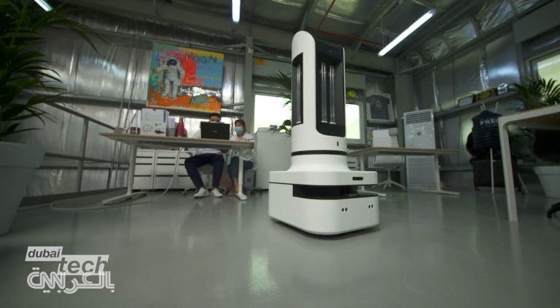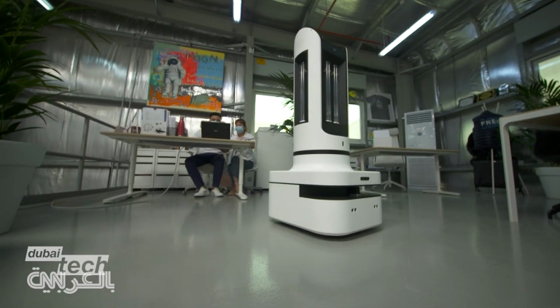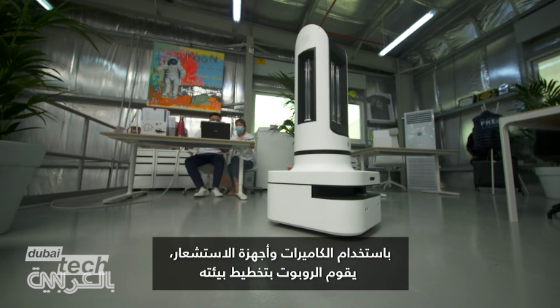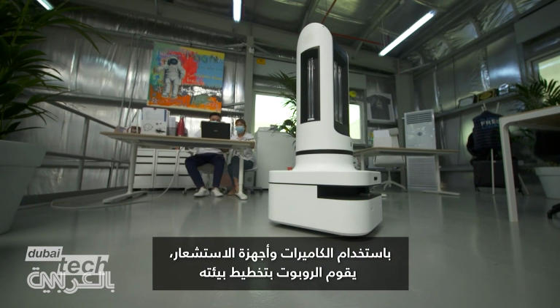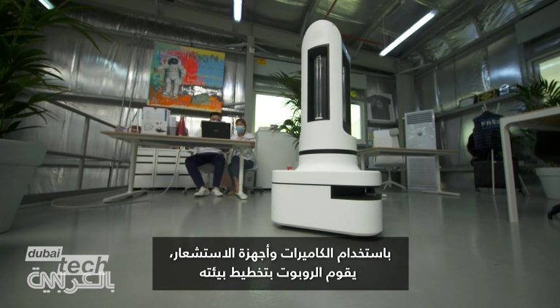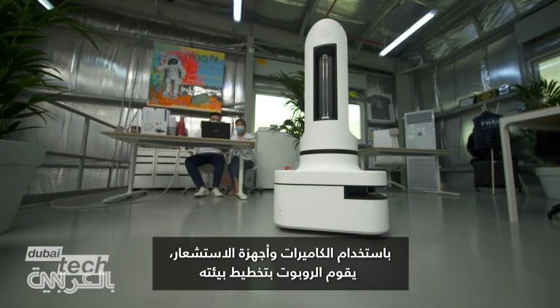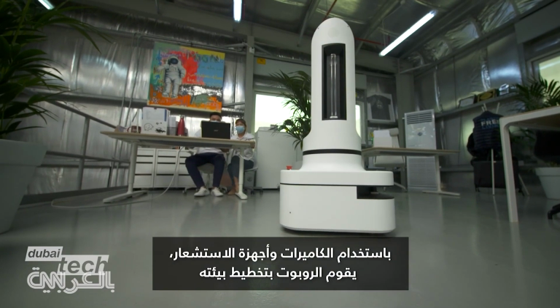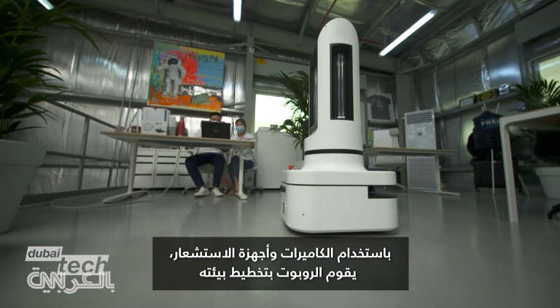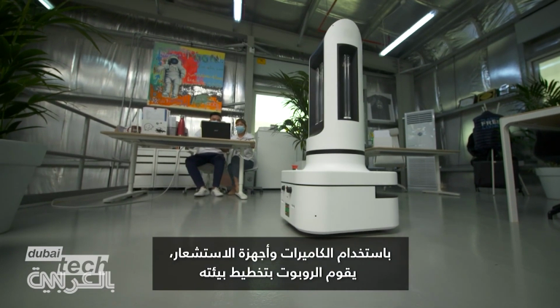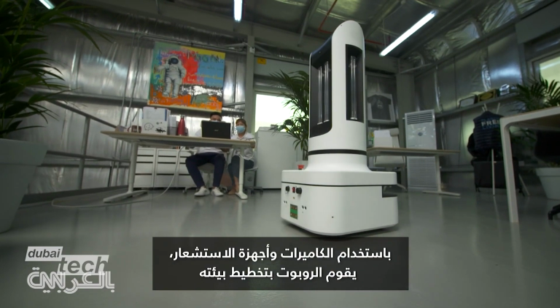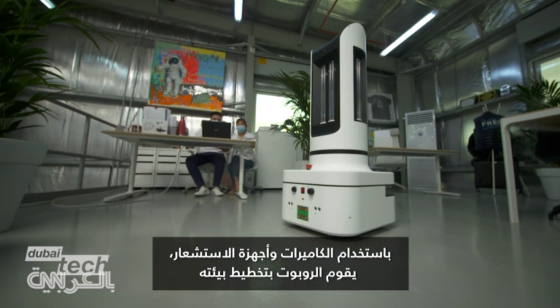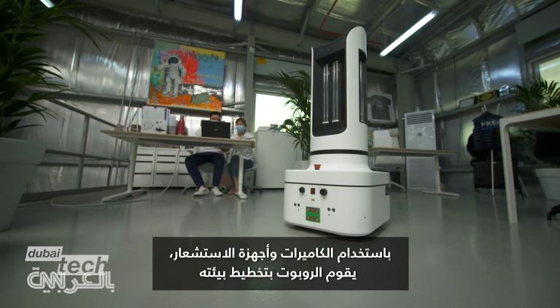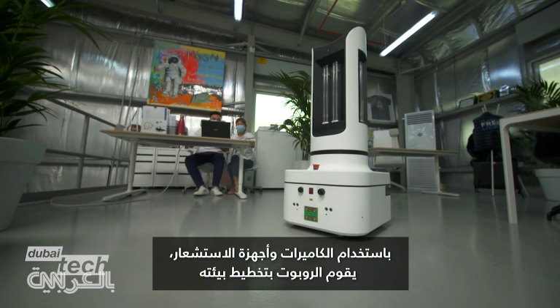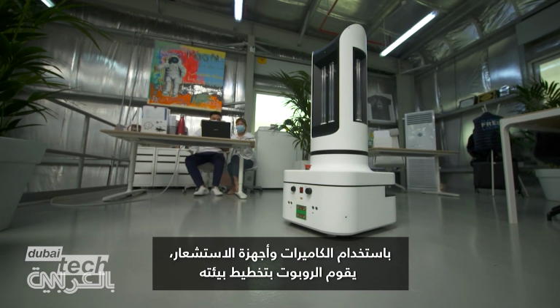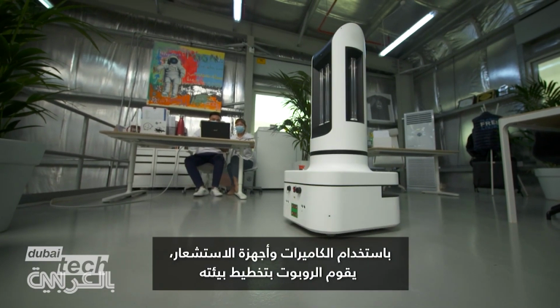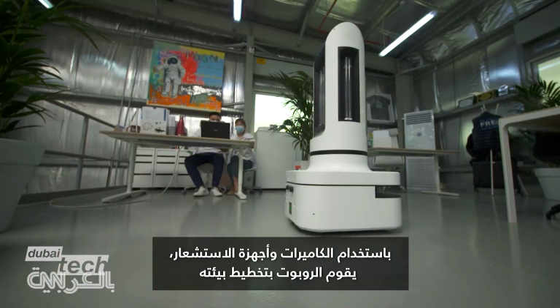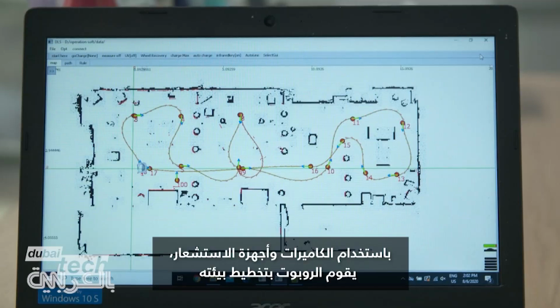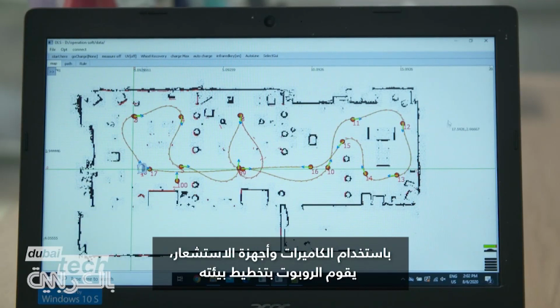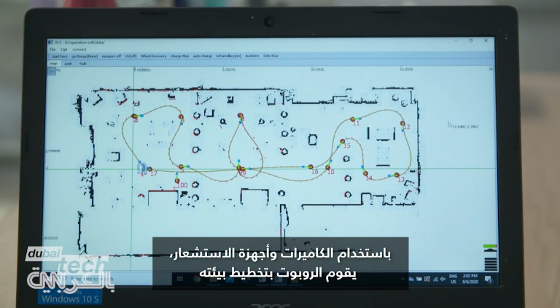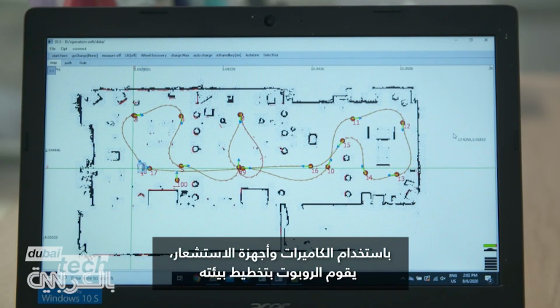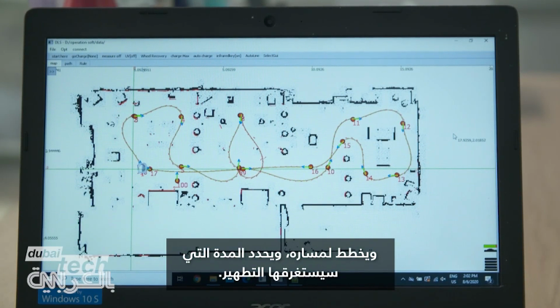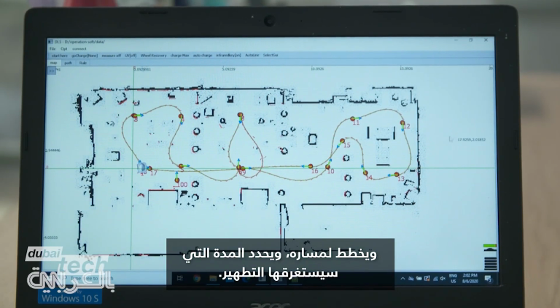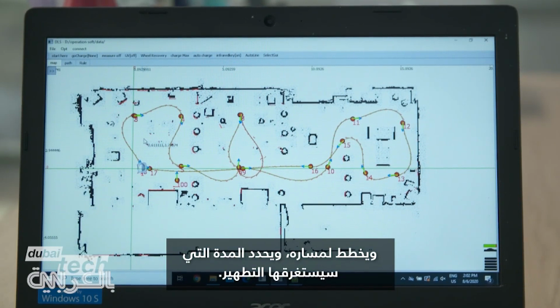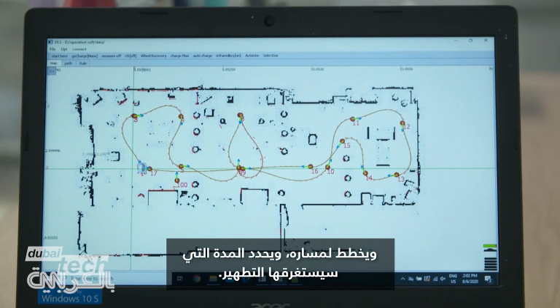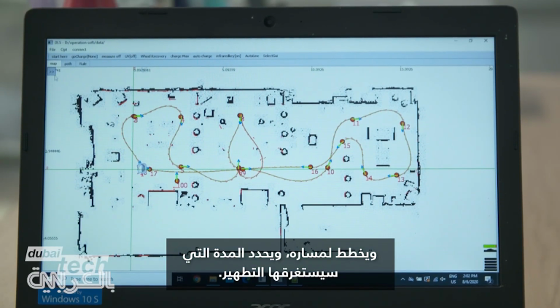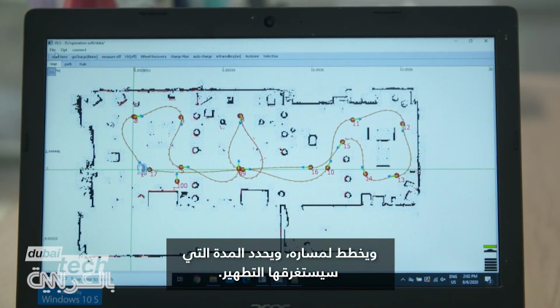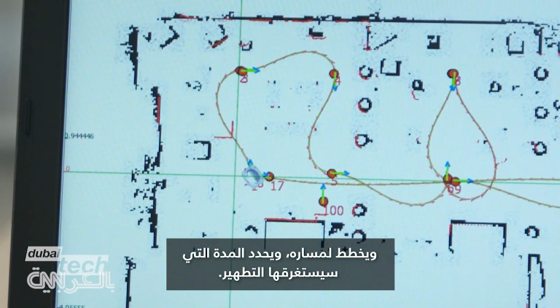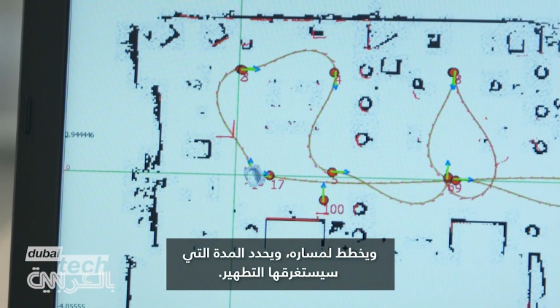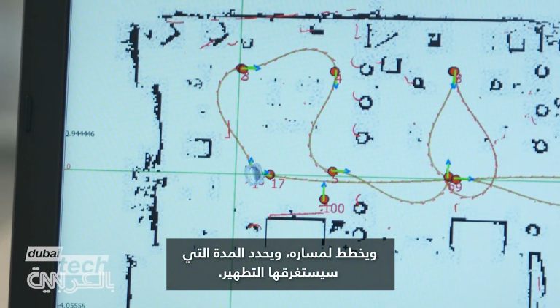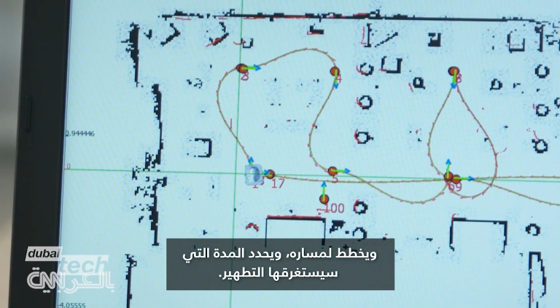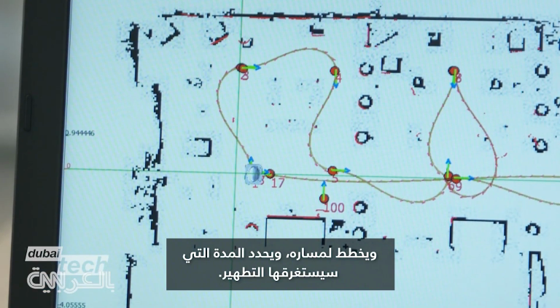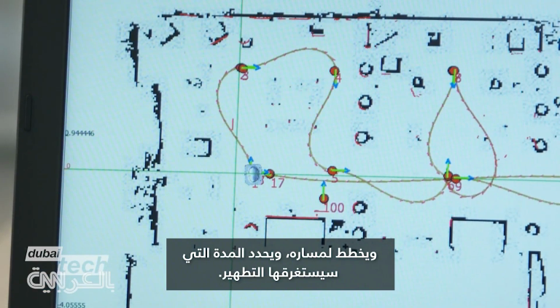Using cameras and sensors, the robot maps its environment, plans its path, and determines how long disinfection will take.